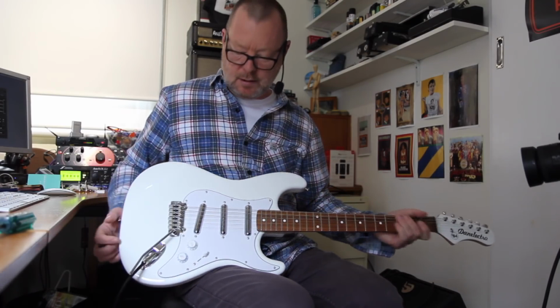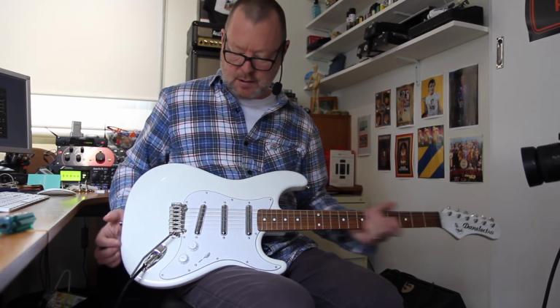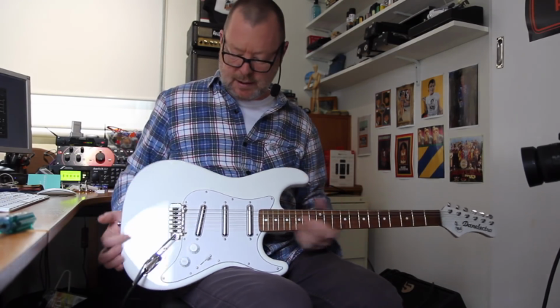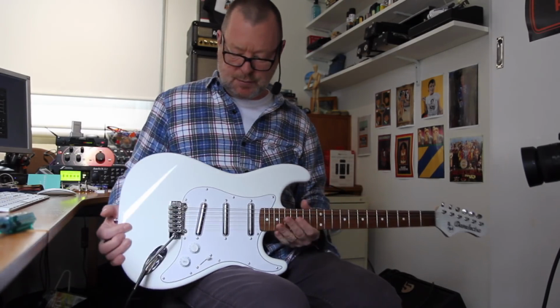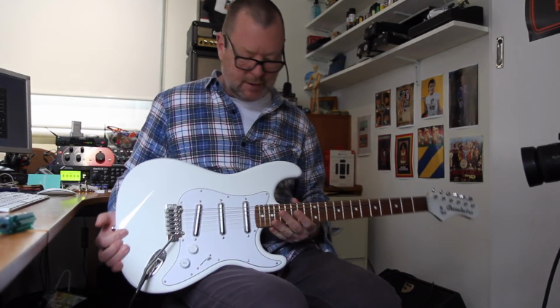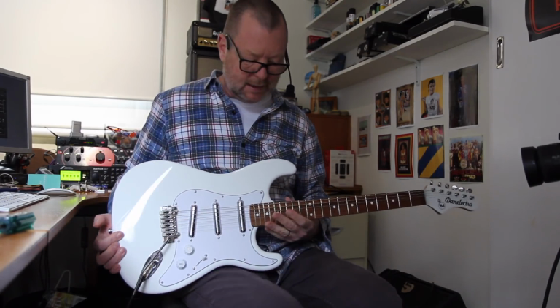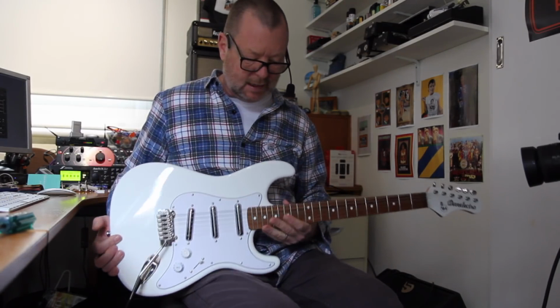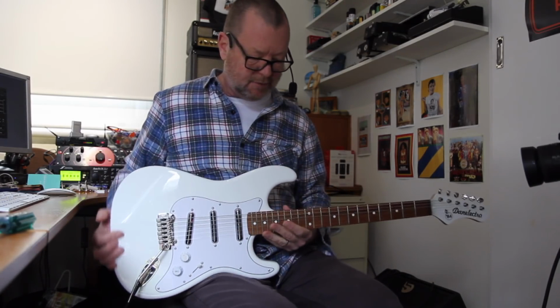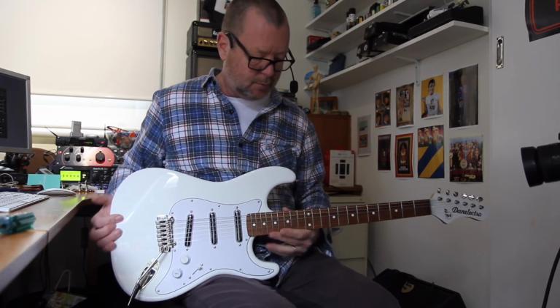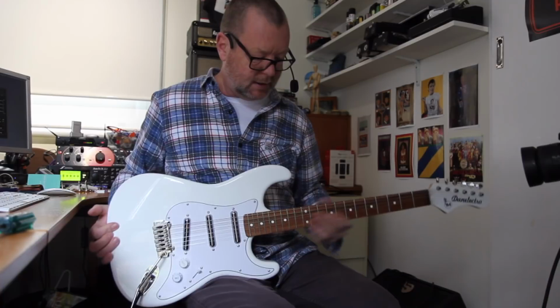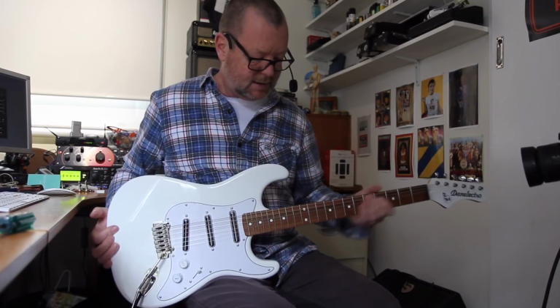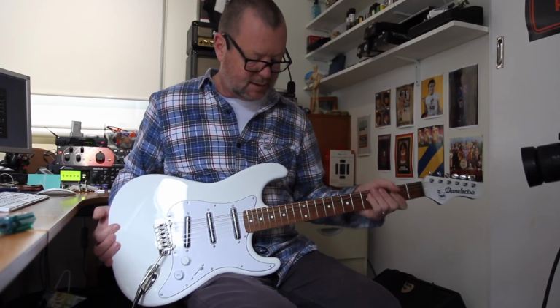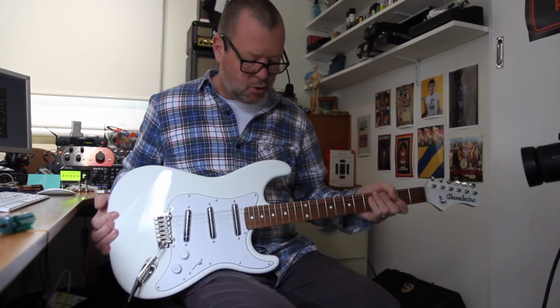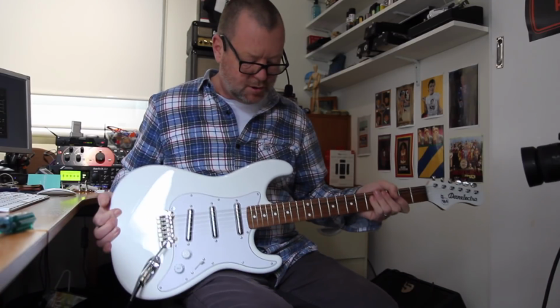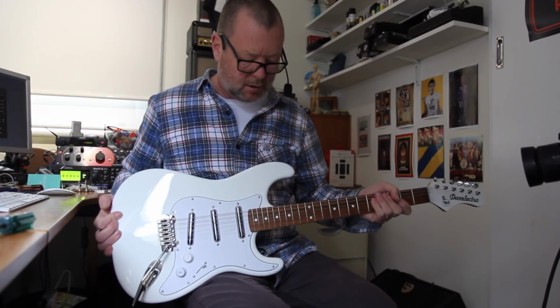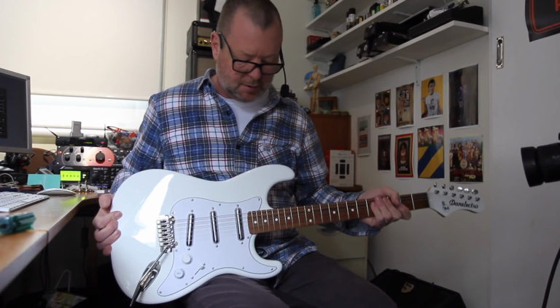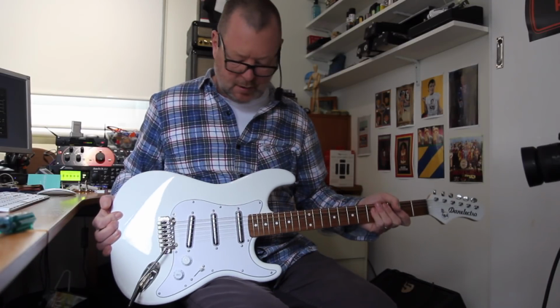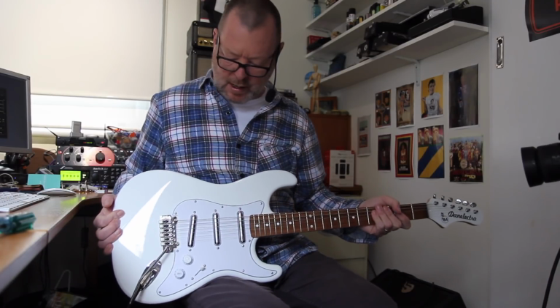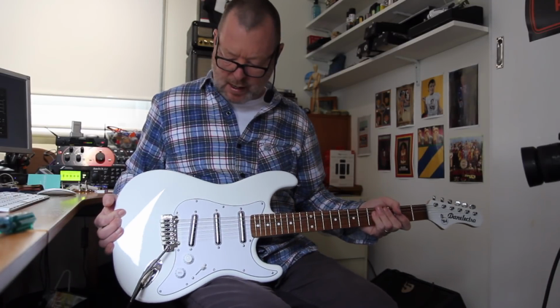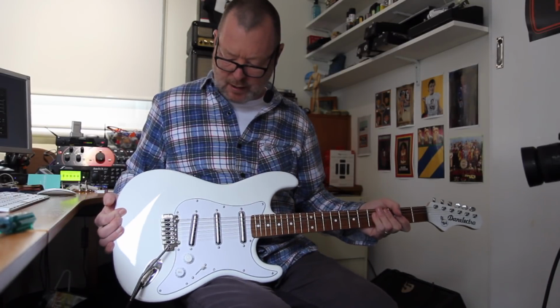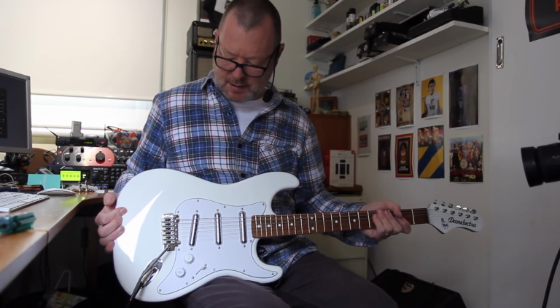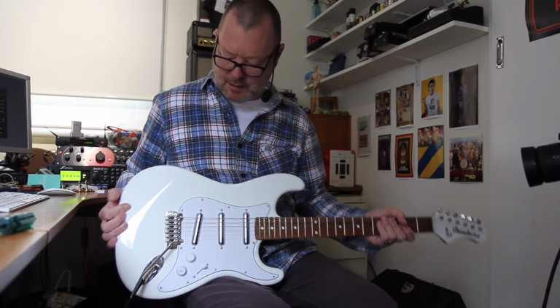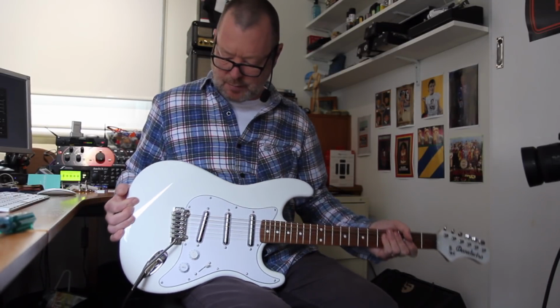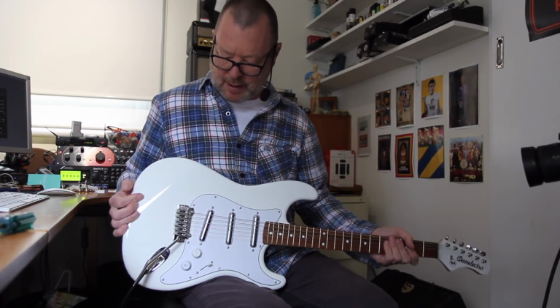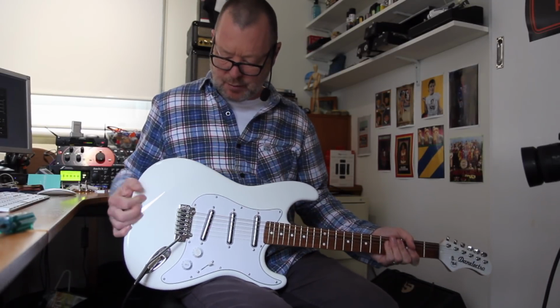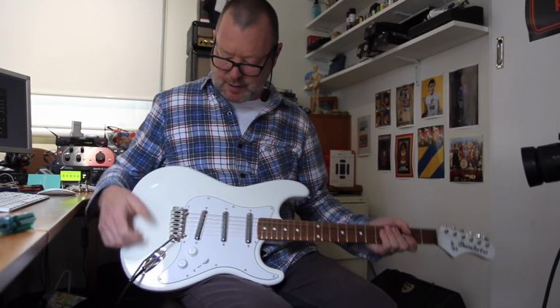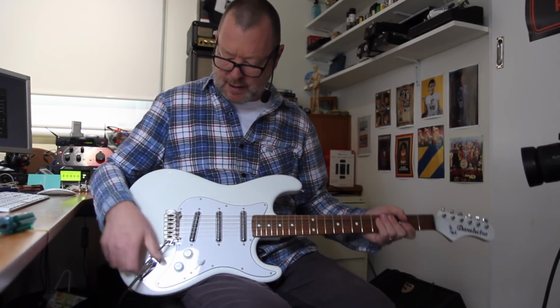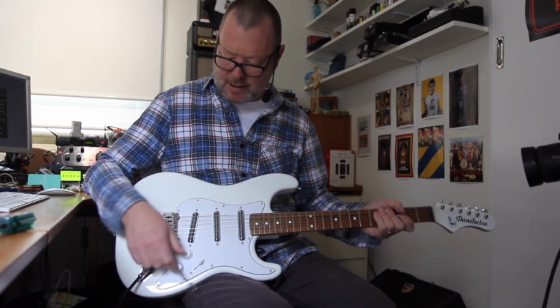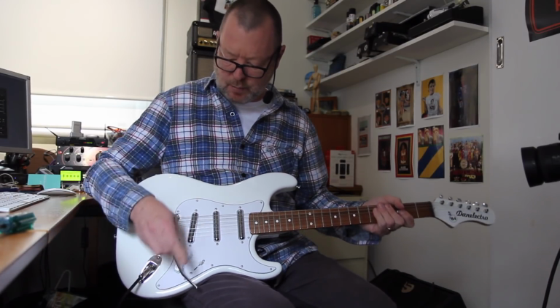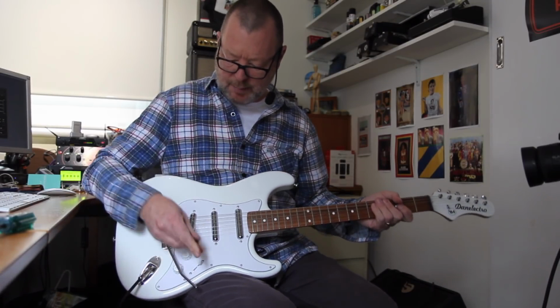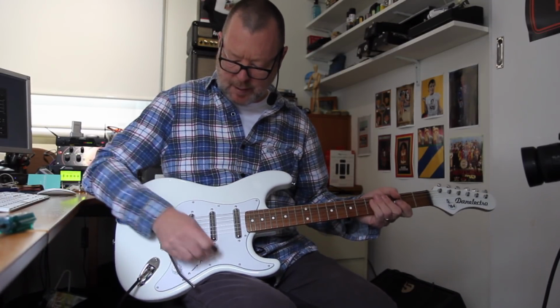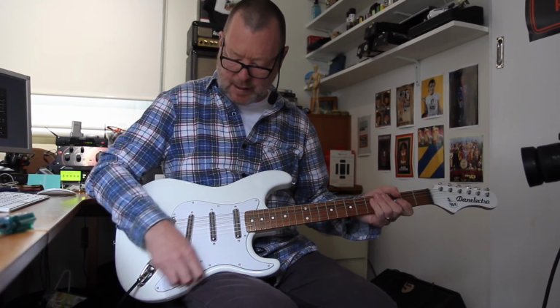Honestly, it's really comfortable. It's so solid. I could sit here and play it all day. And the whammy bar.